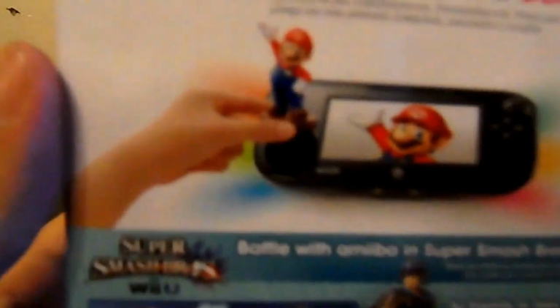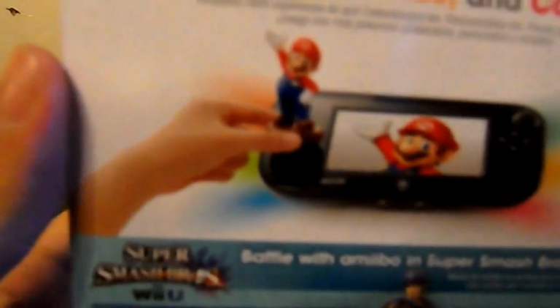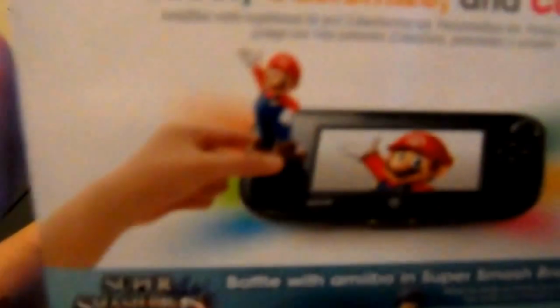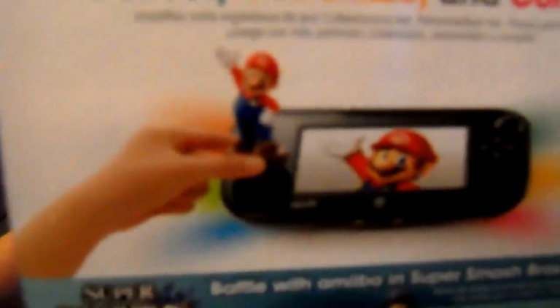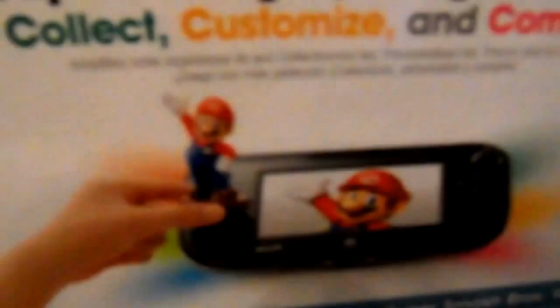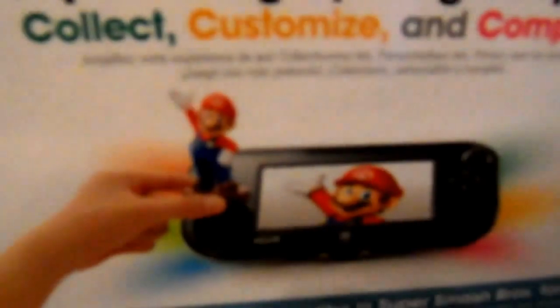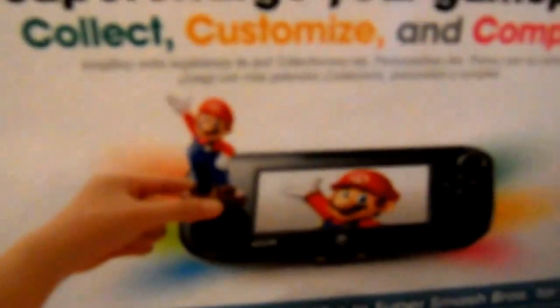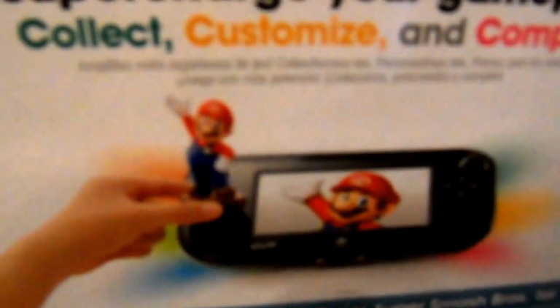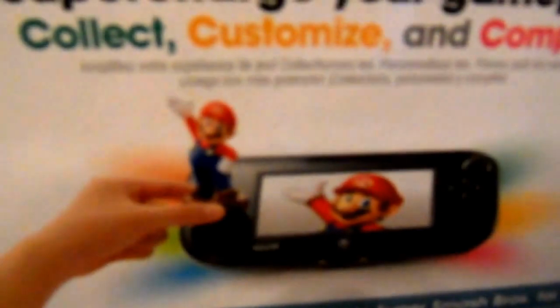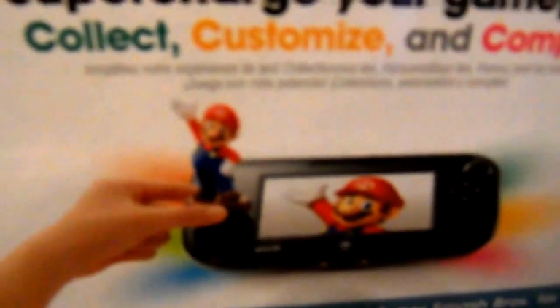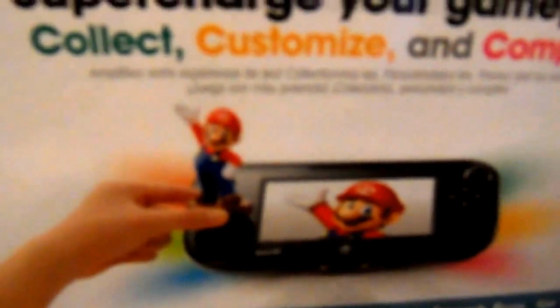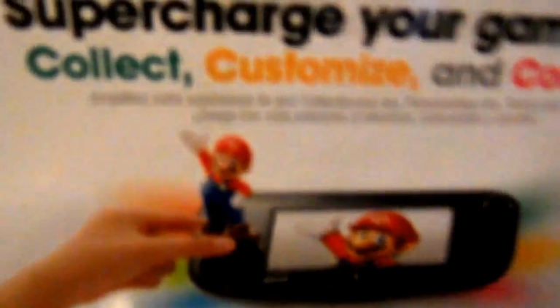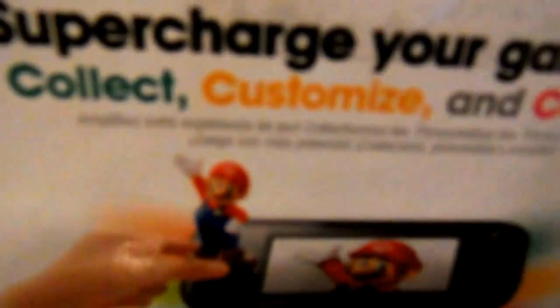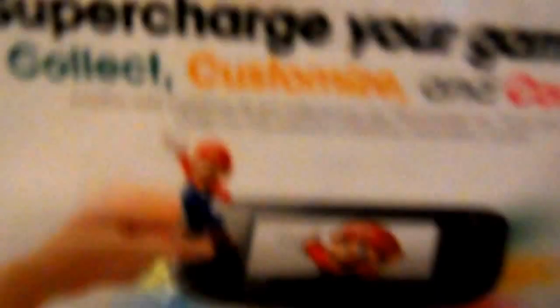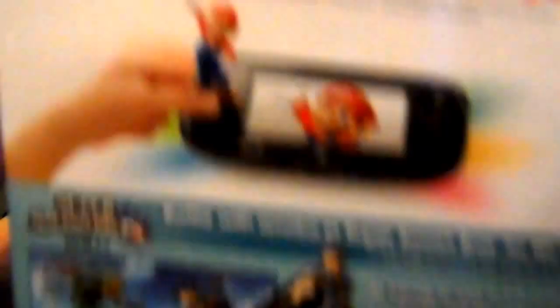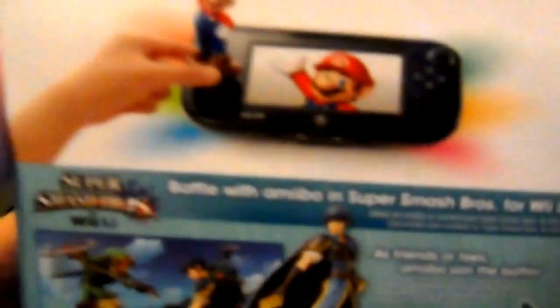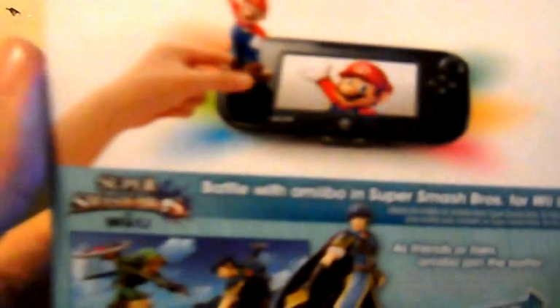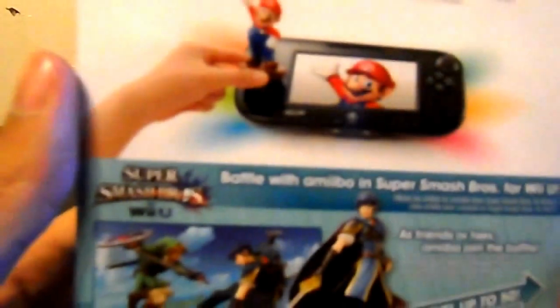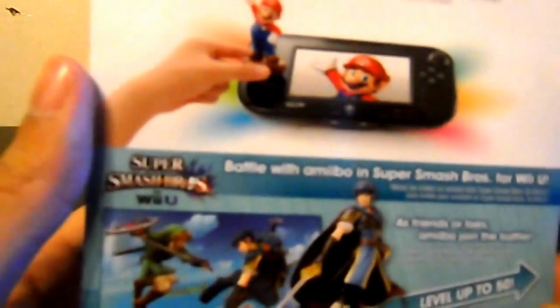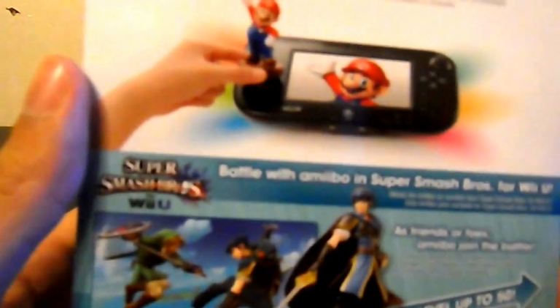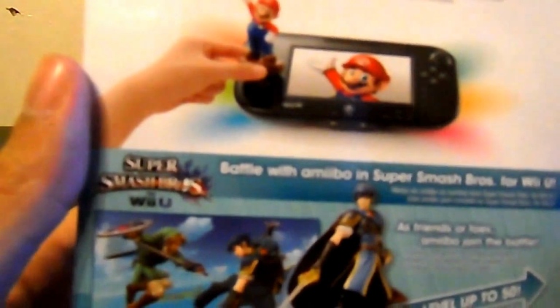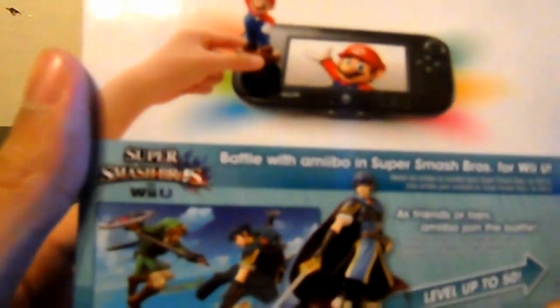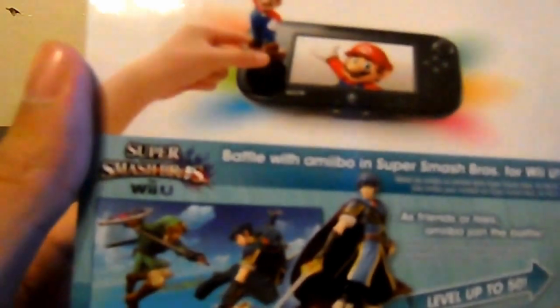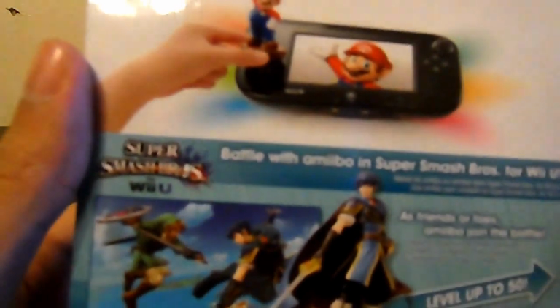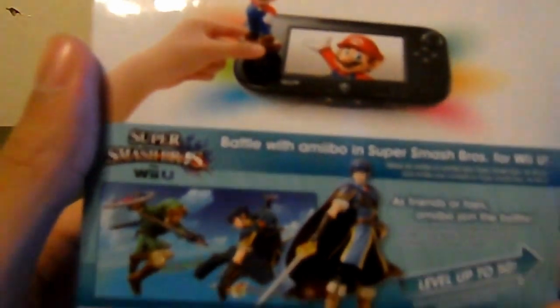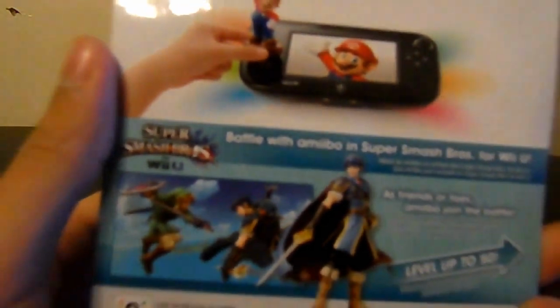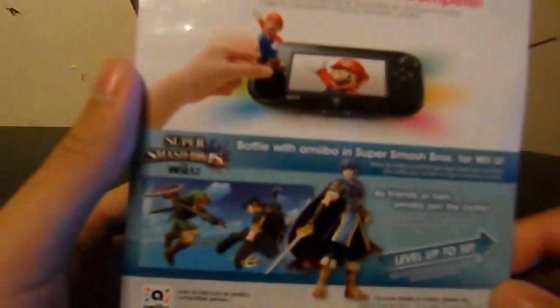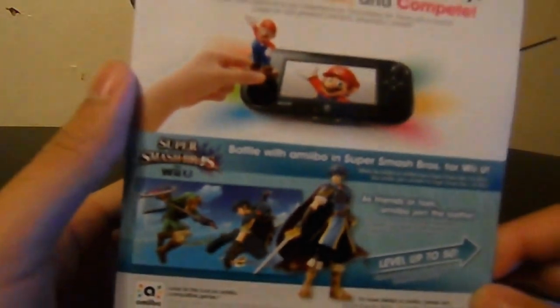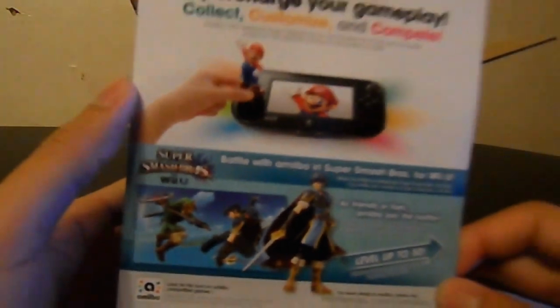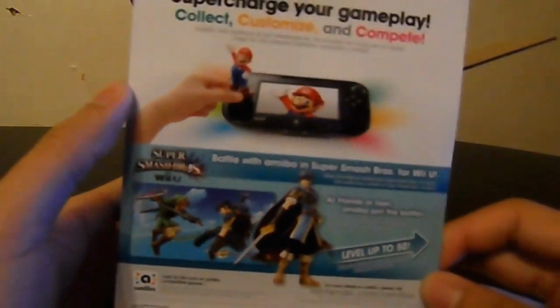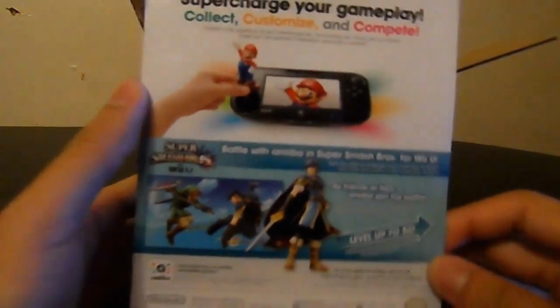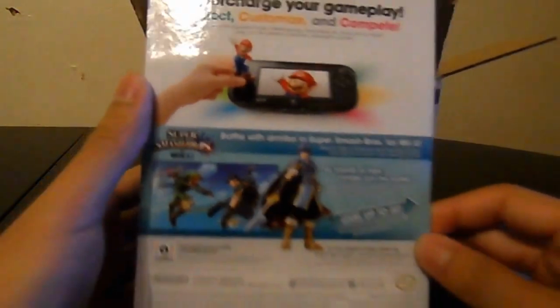See, there's your gamepad with the Amiibo figure on top. Supercharger gameplay — collect, customize, and compete.